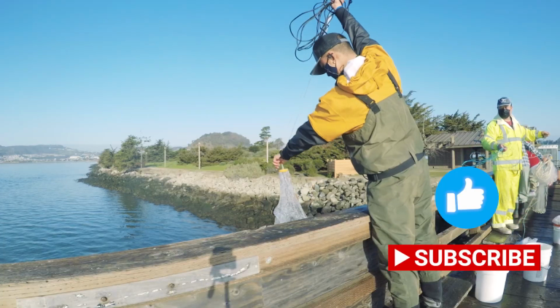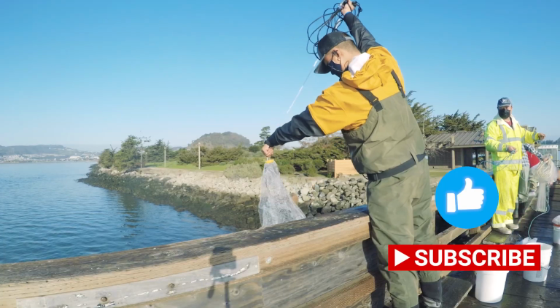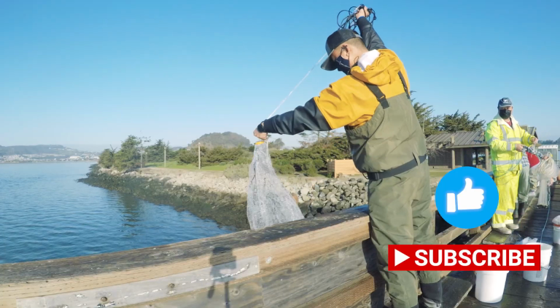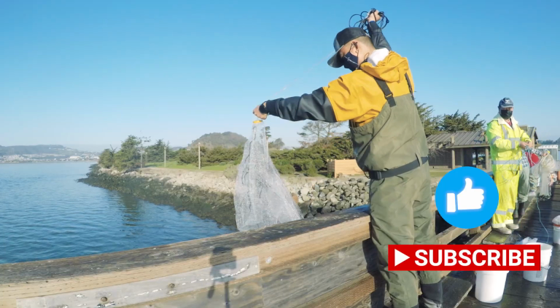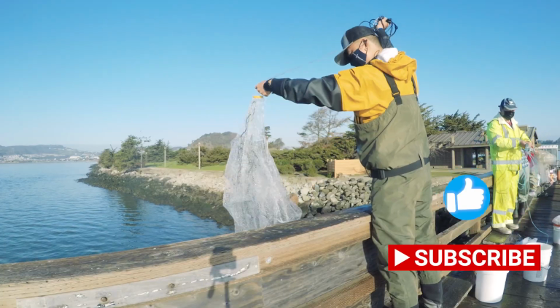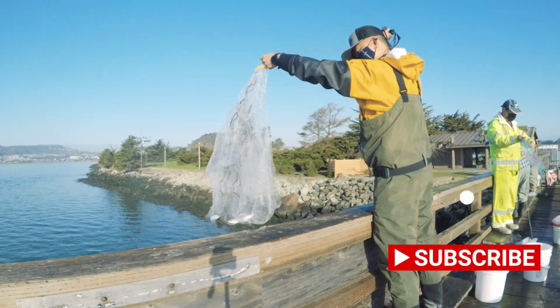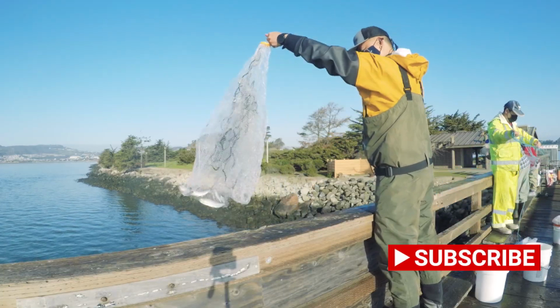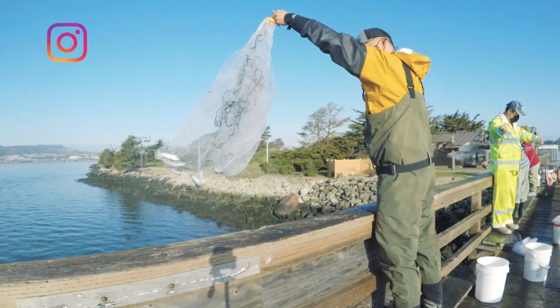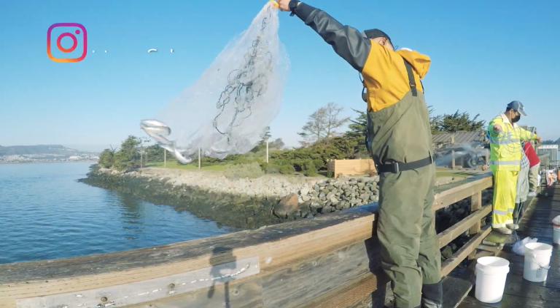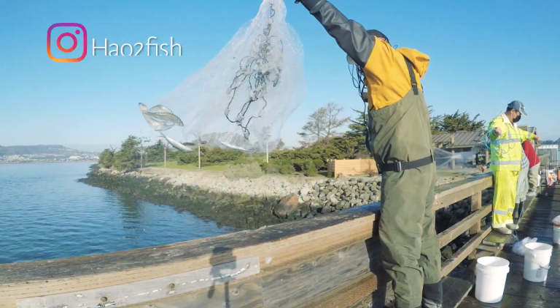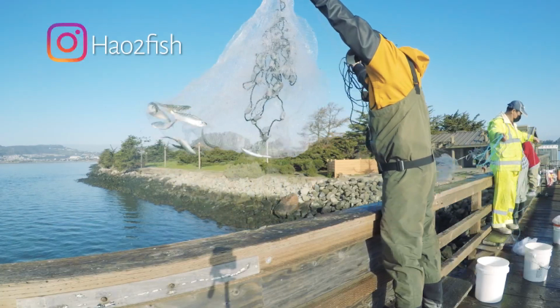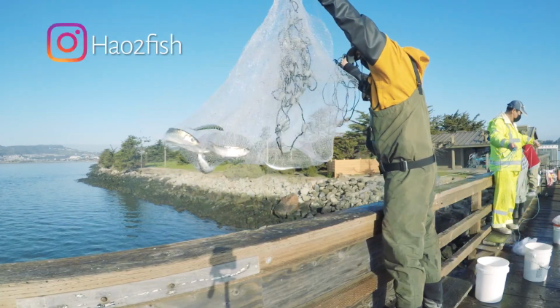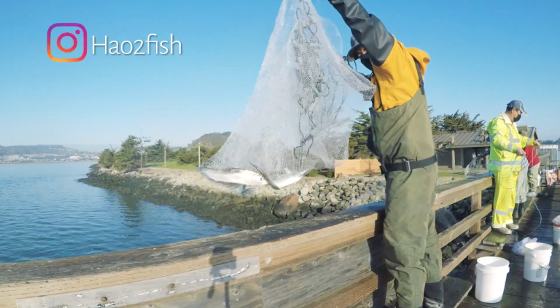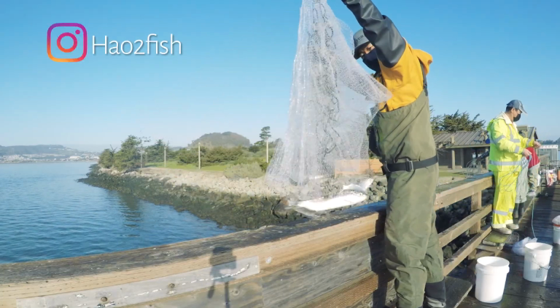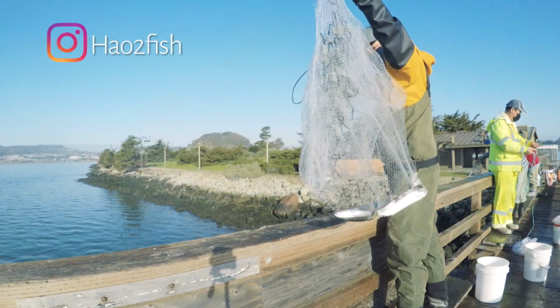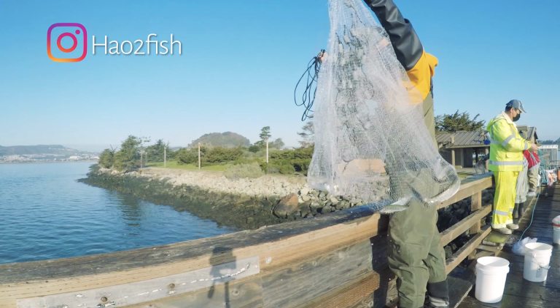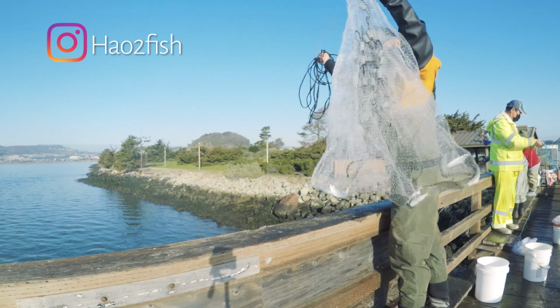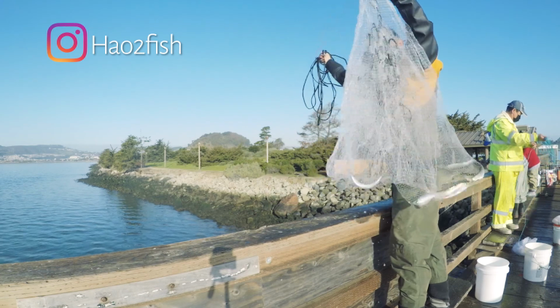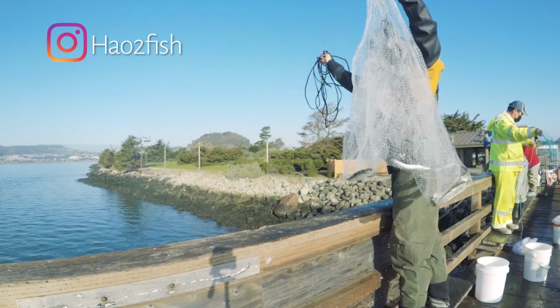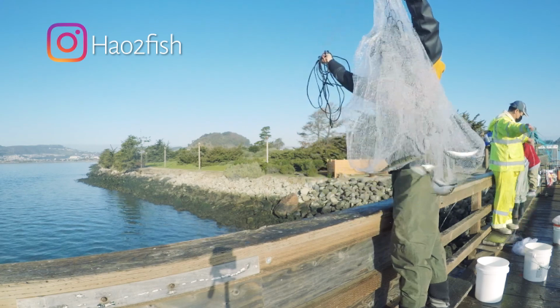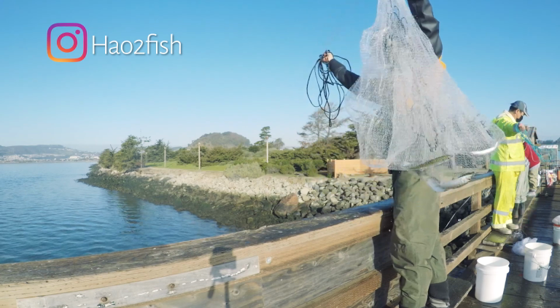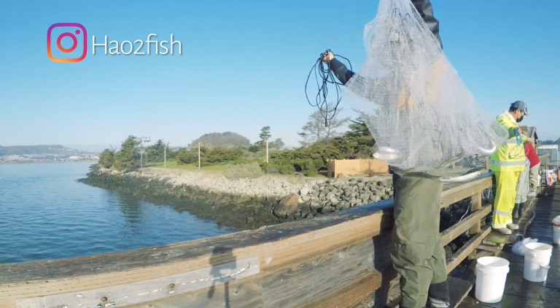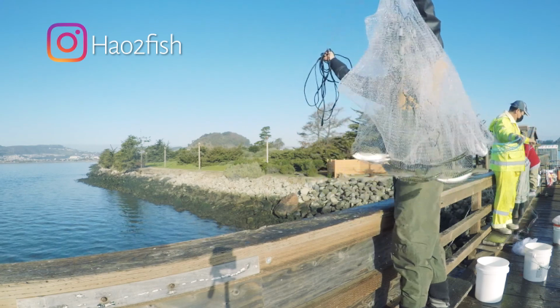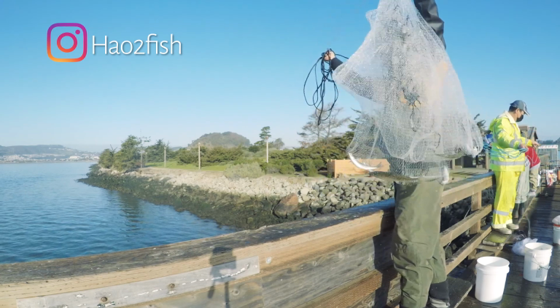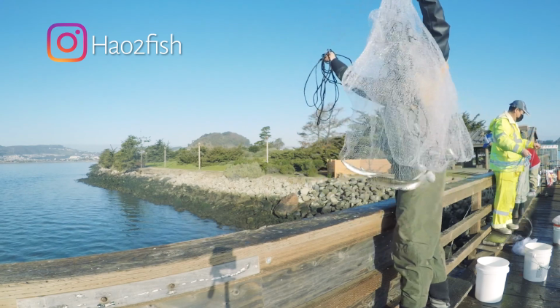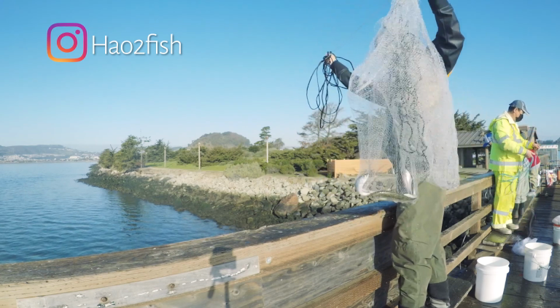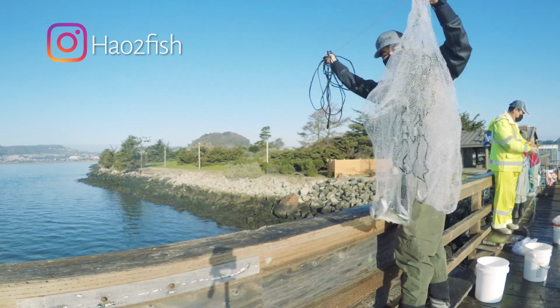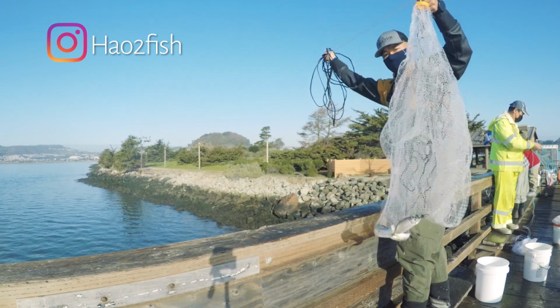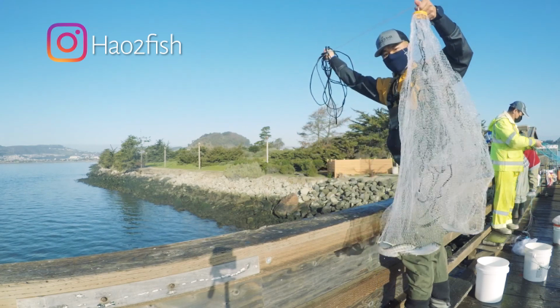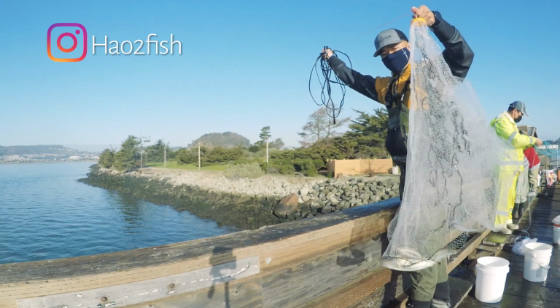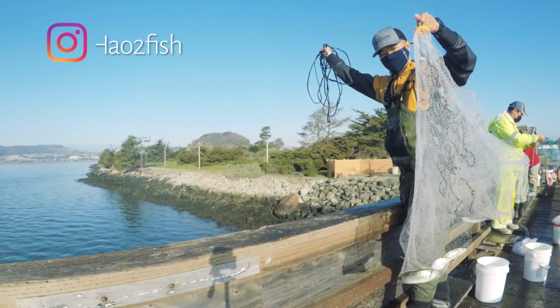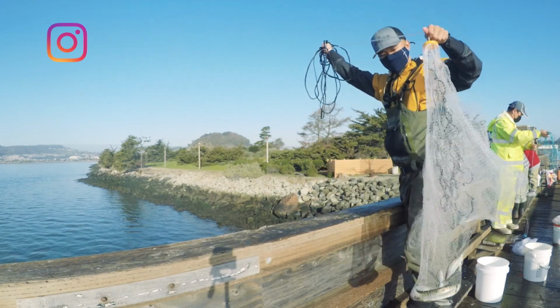I'm also on Instagram and I'm starting to post halibut reports there as well, so you can follow me there. Thanks guys.